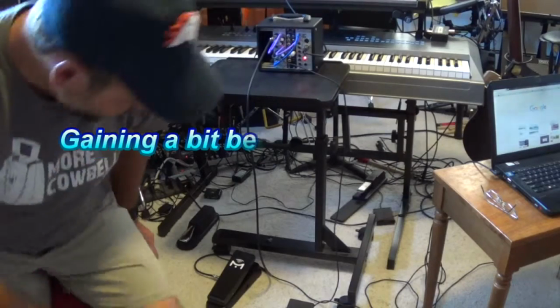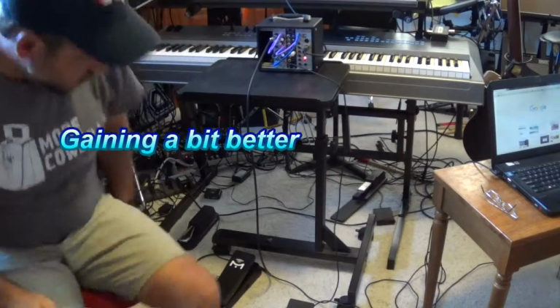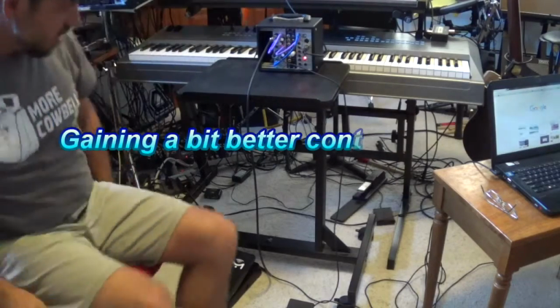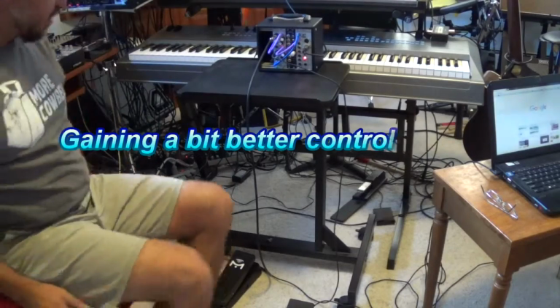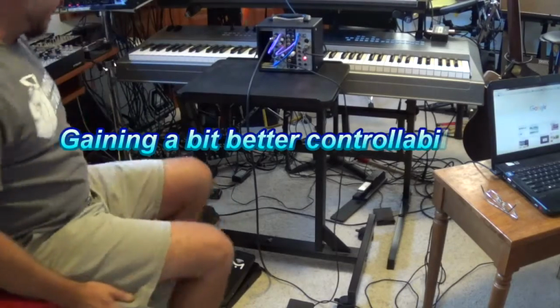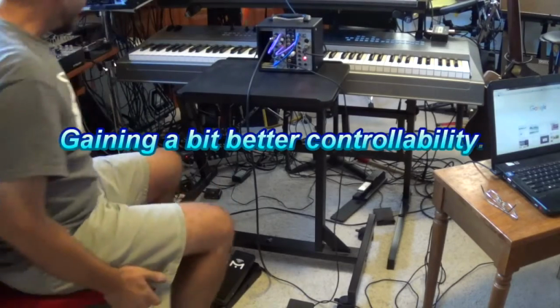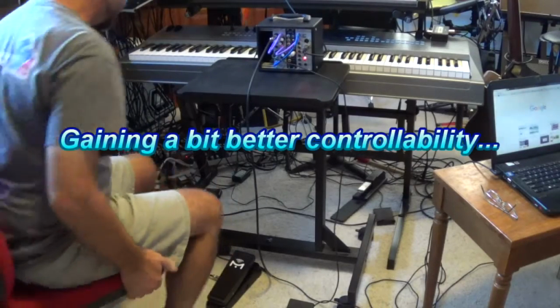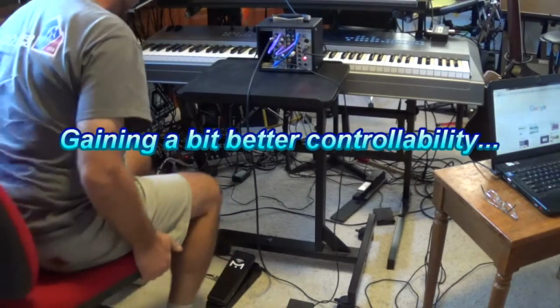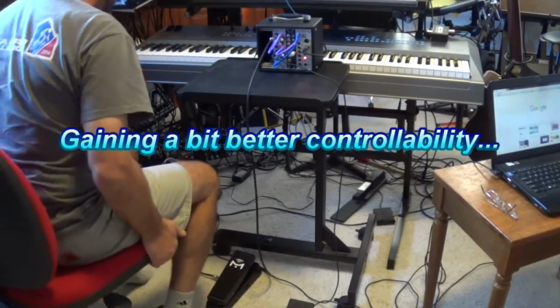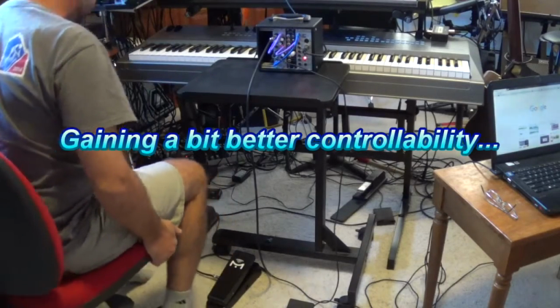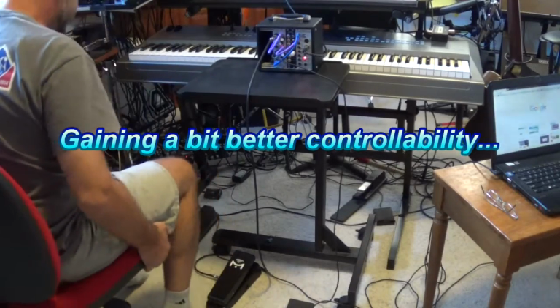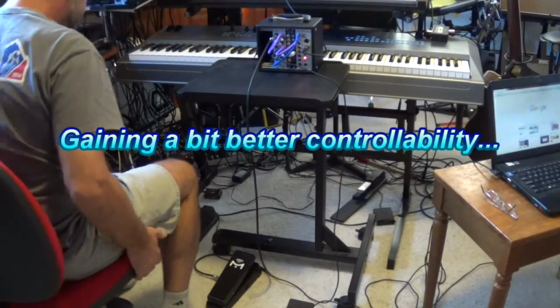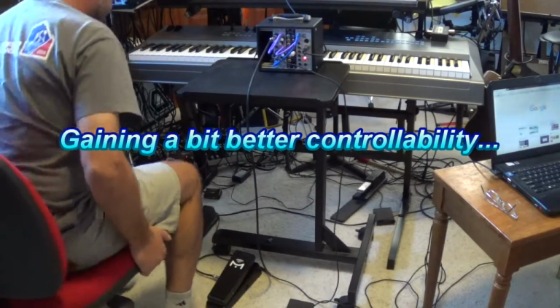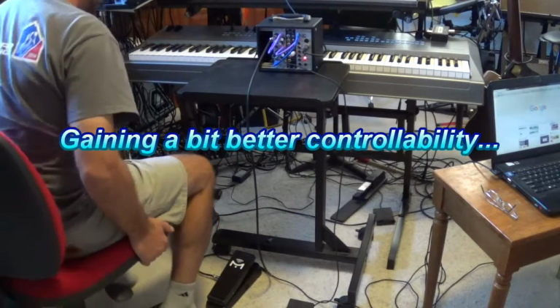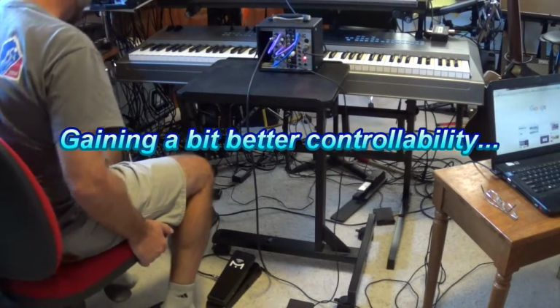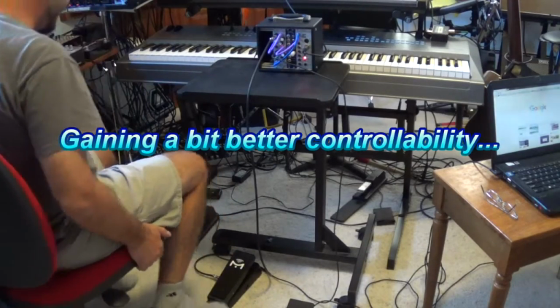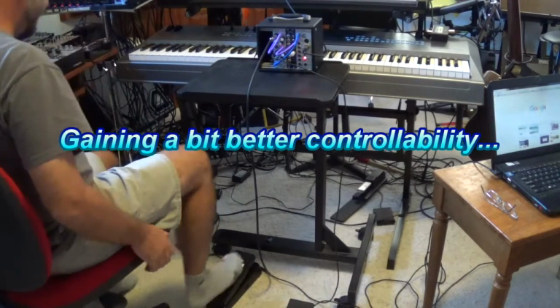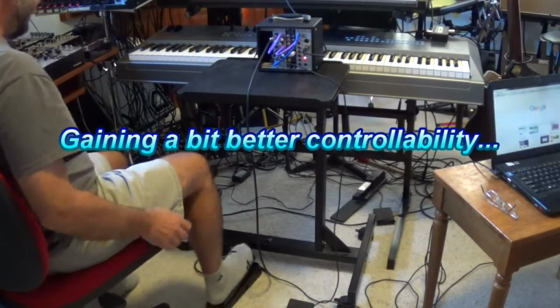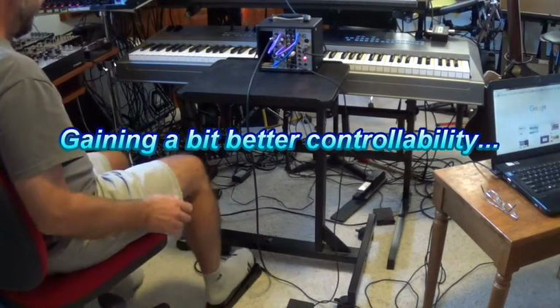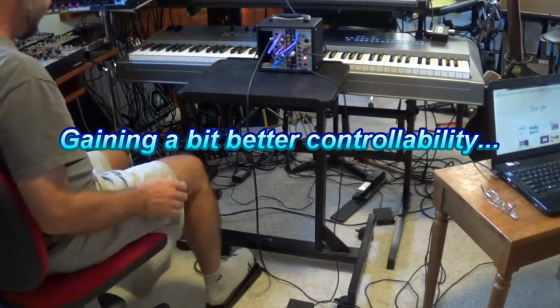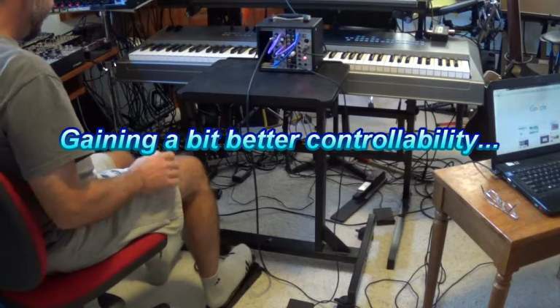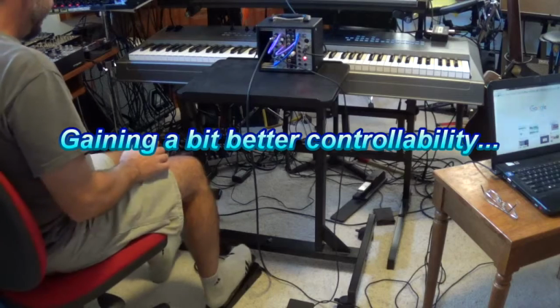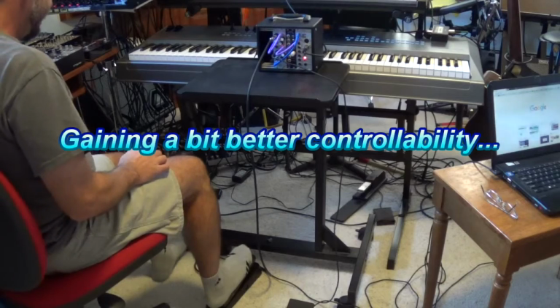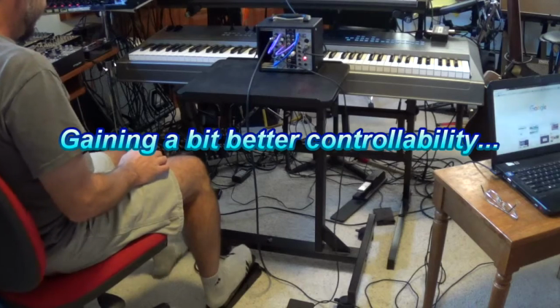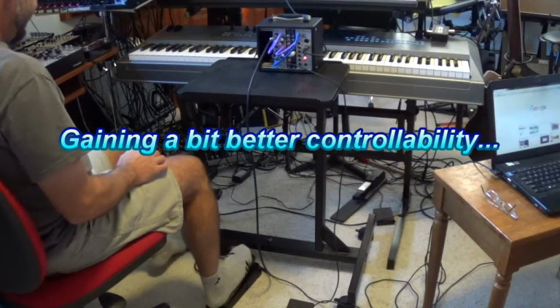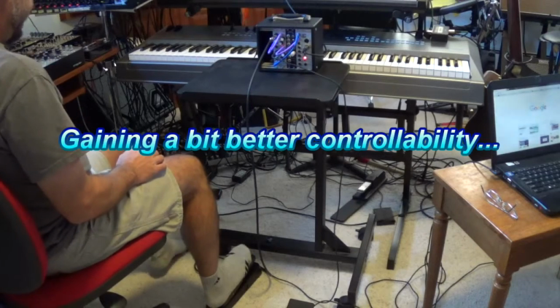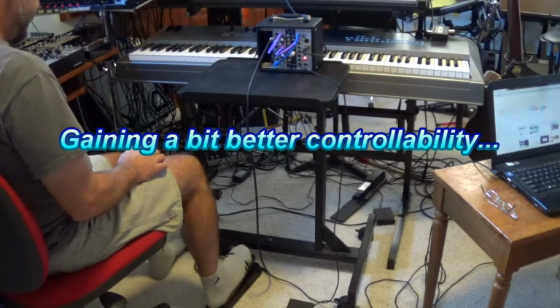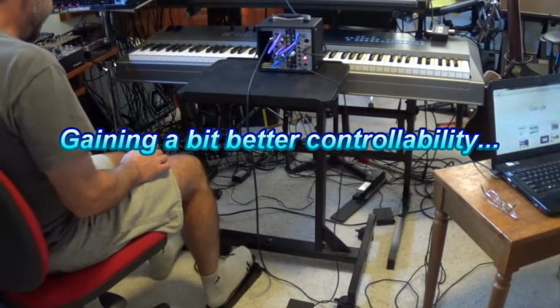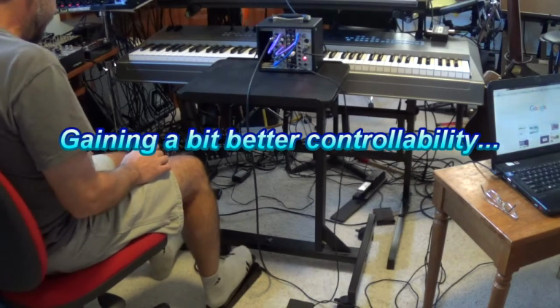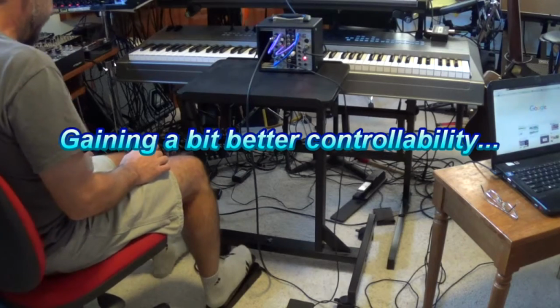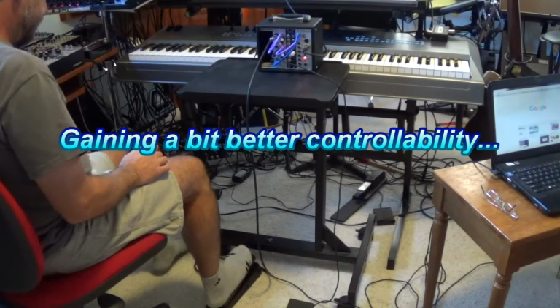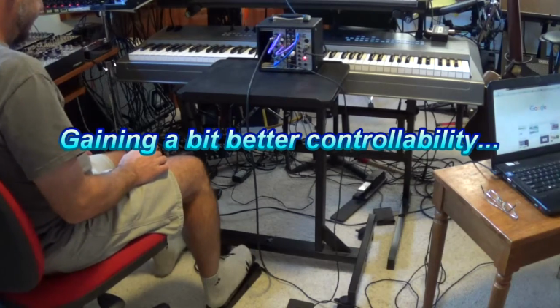I'm just kind of messing around — watching some football and jamming a little bit.